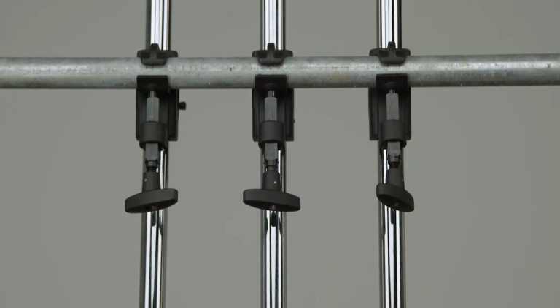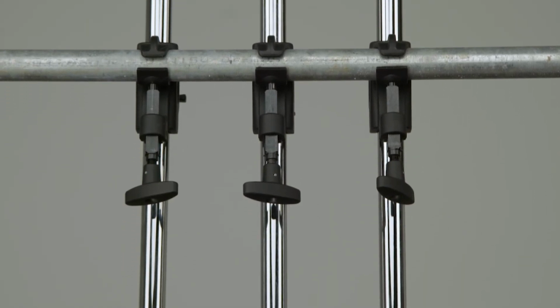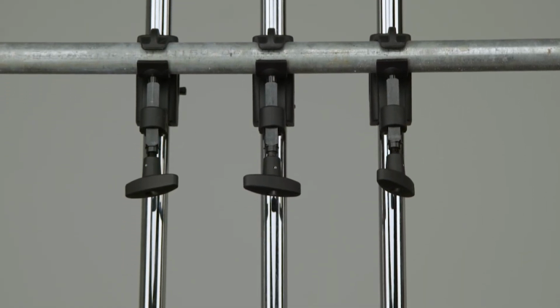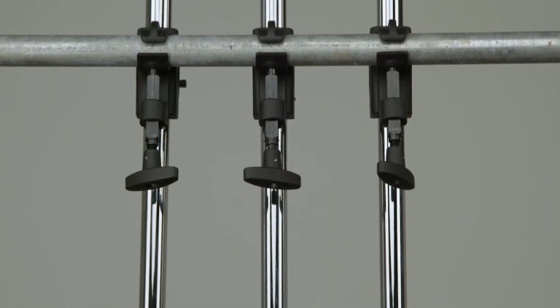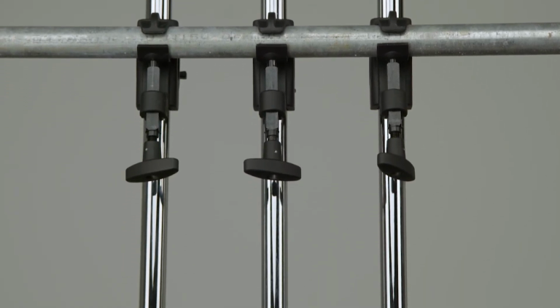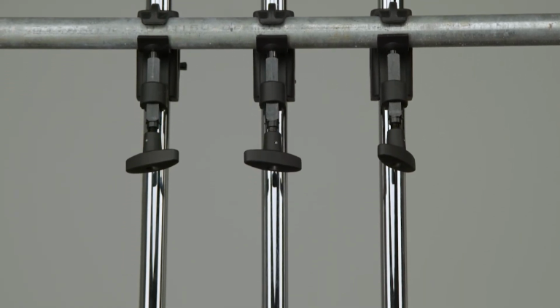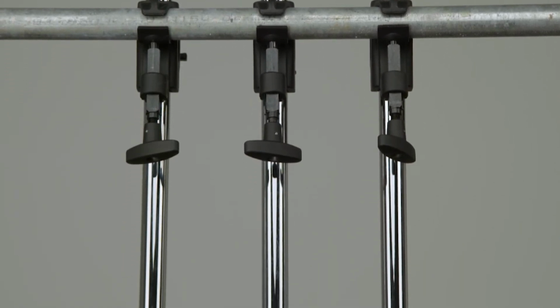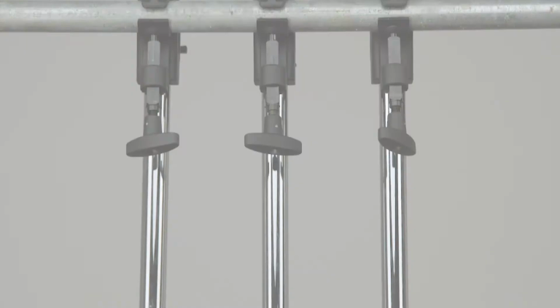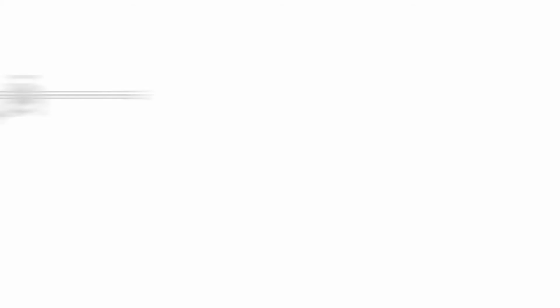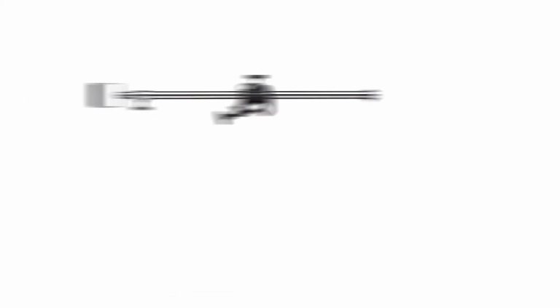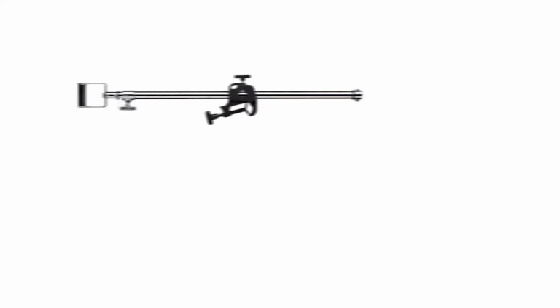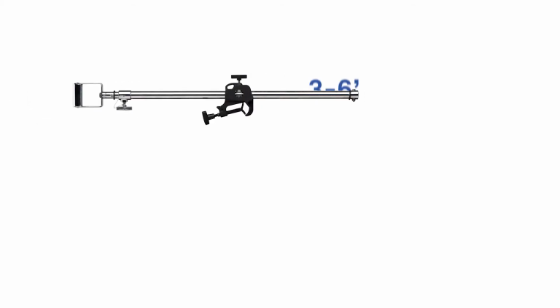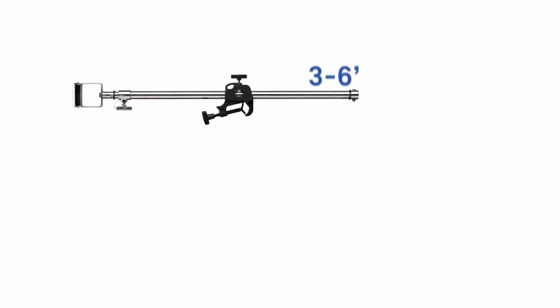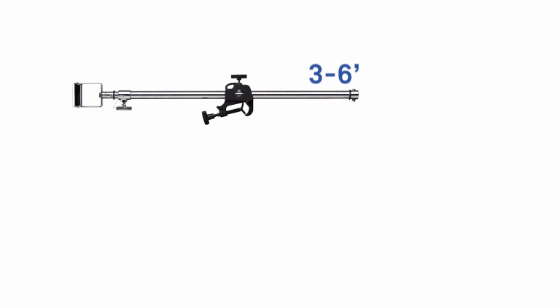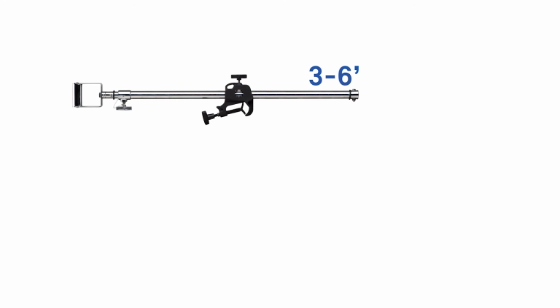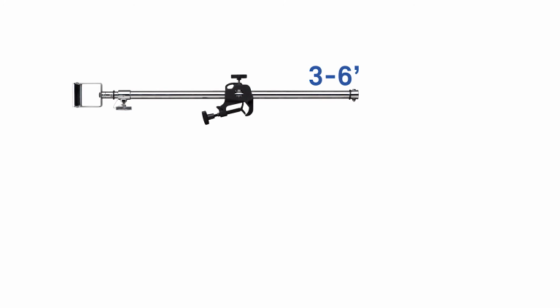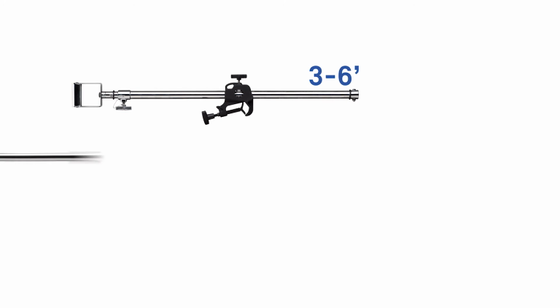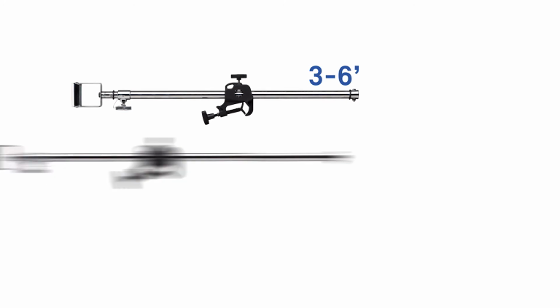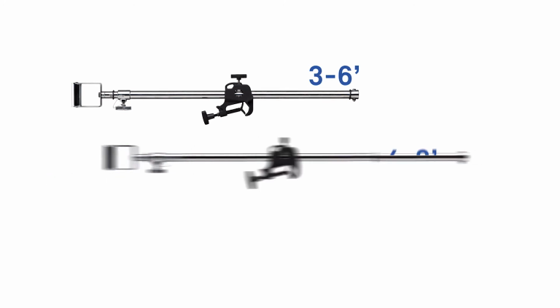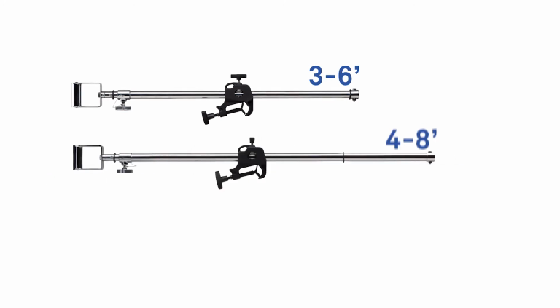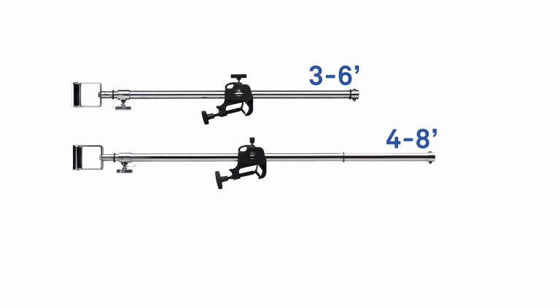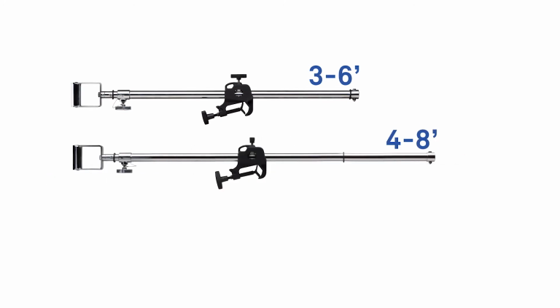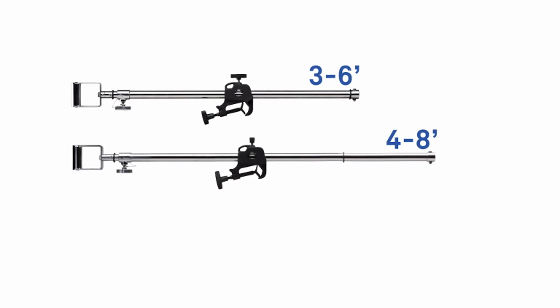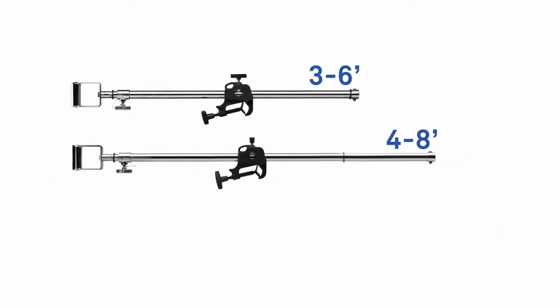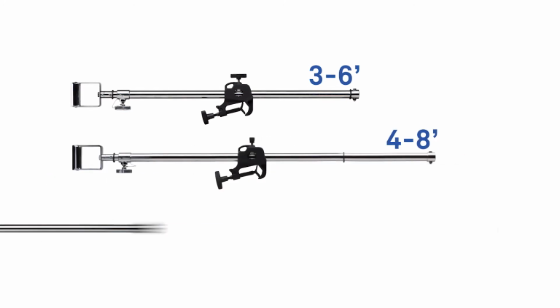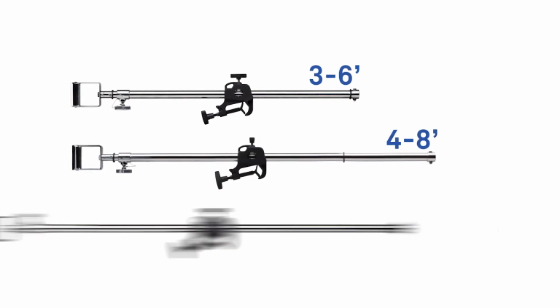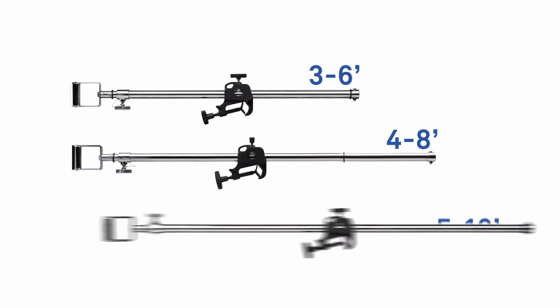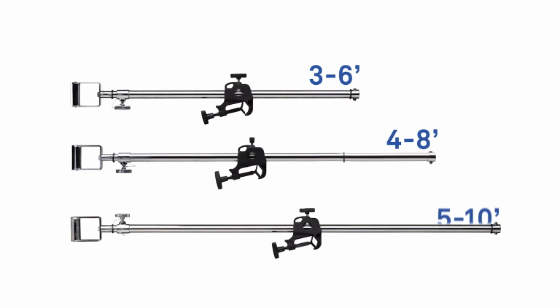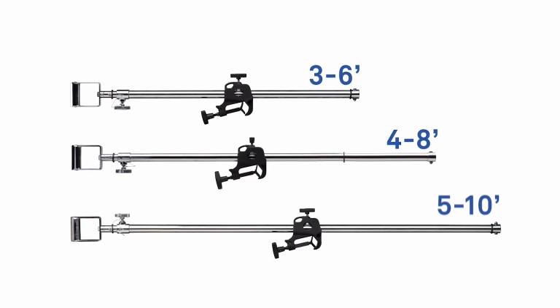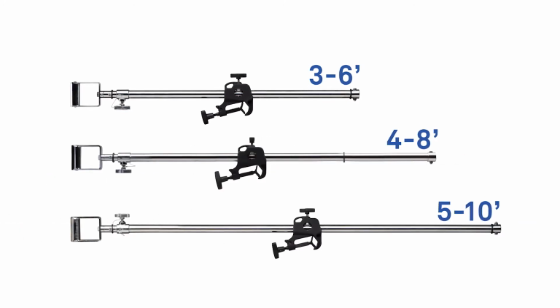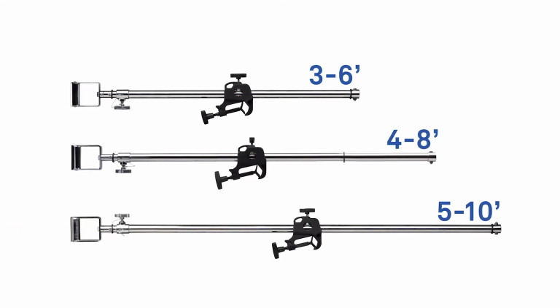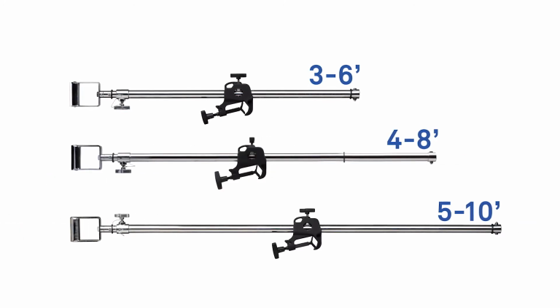These hangers come in three different adjustable sizes: 3 to 6 foot, 4 to 8 foot, and 5 to 10 foot.